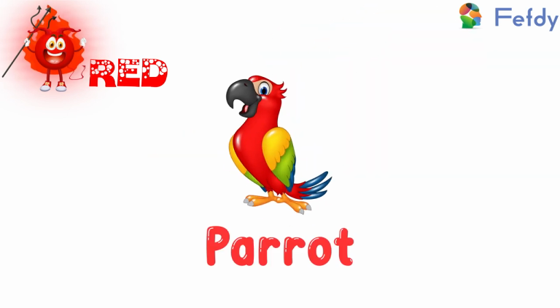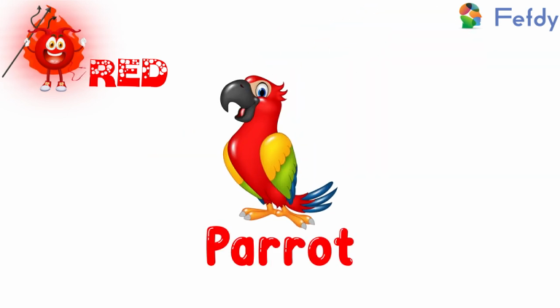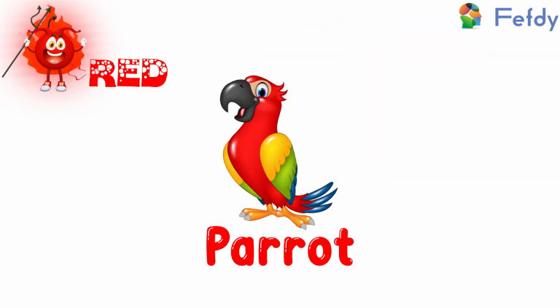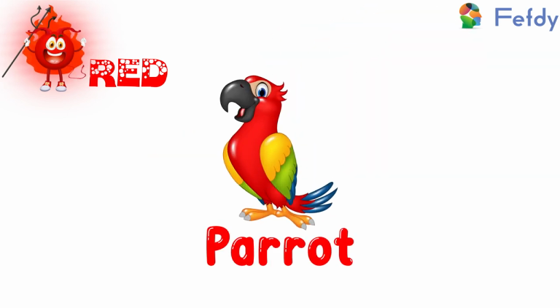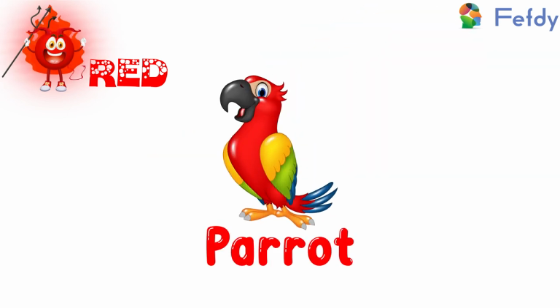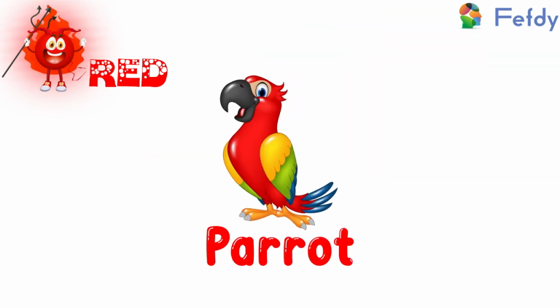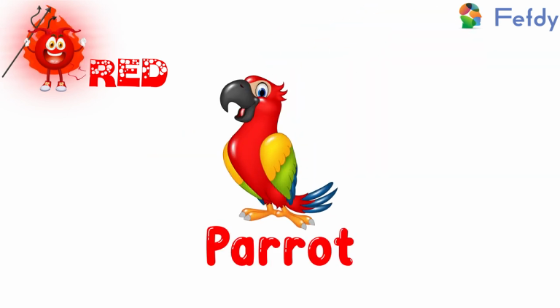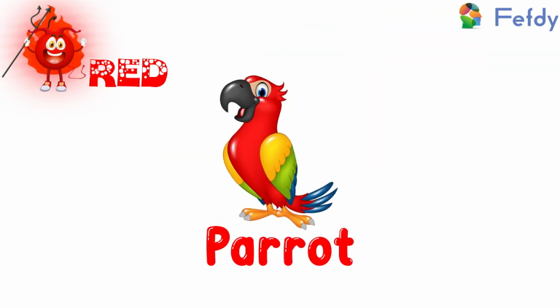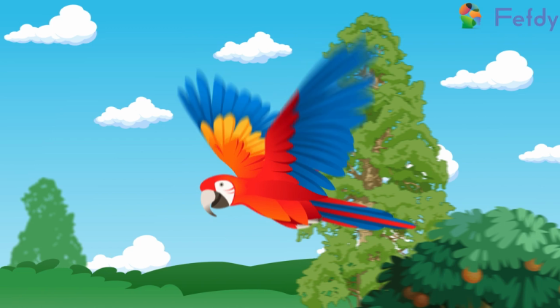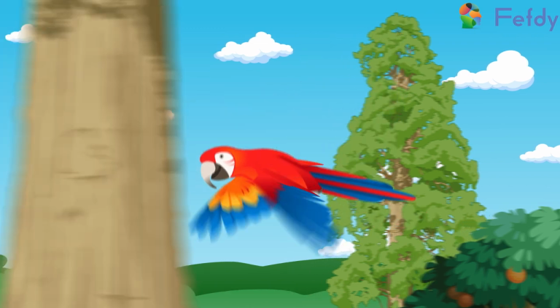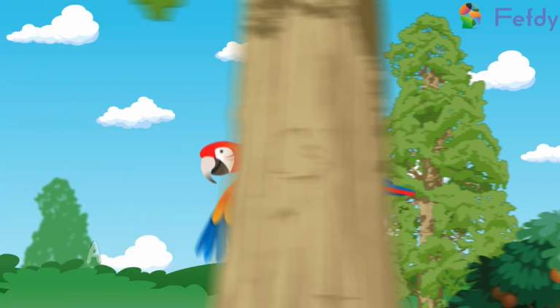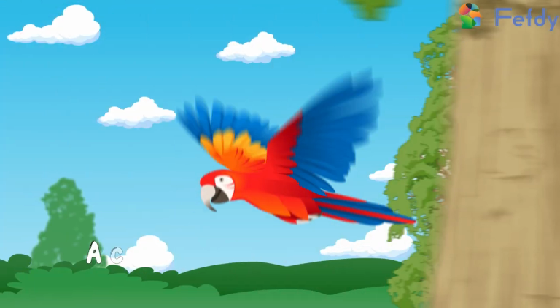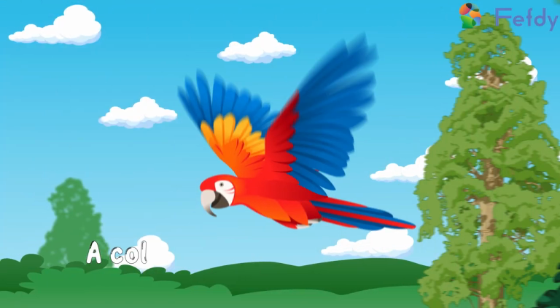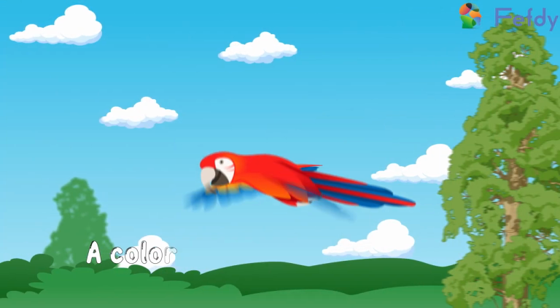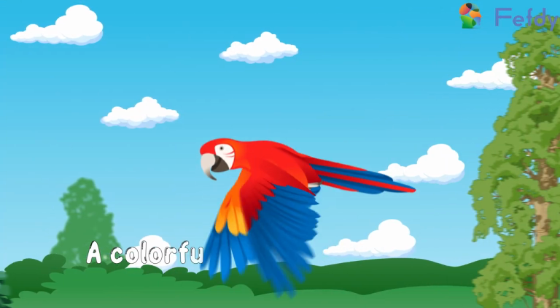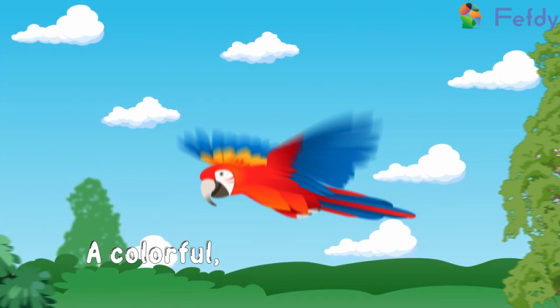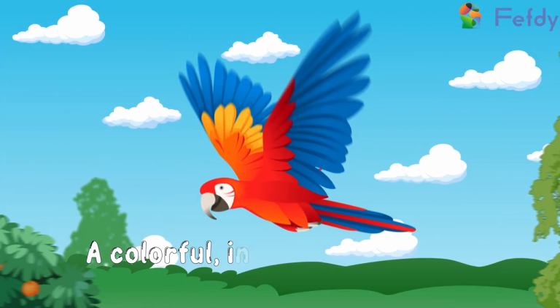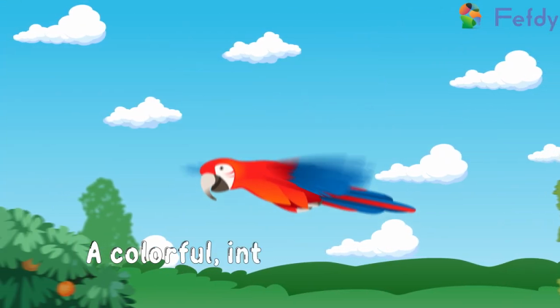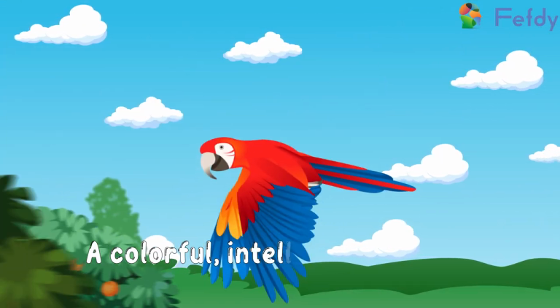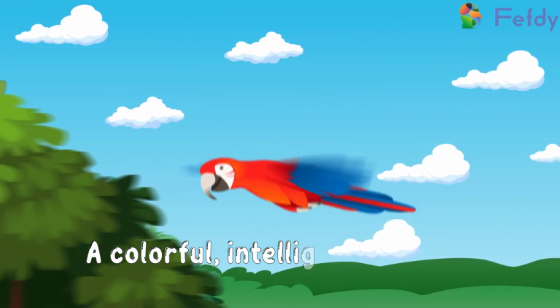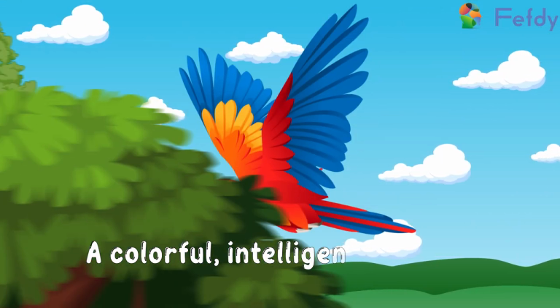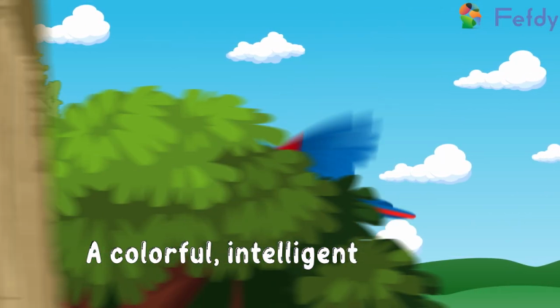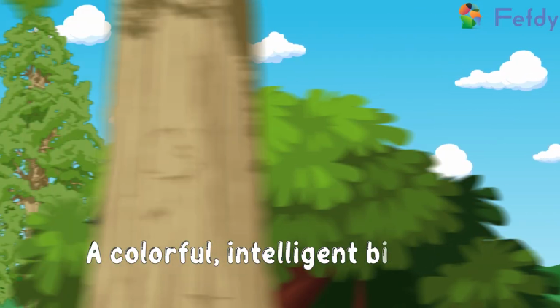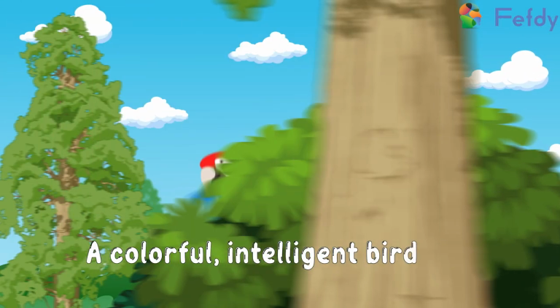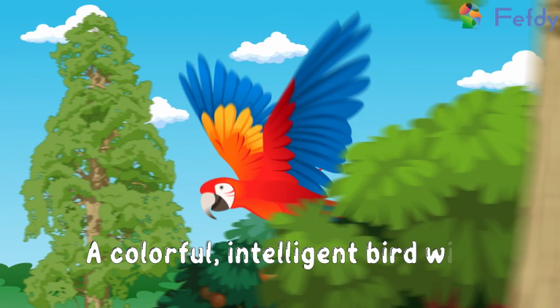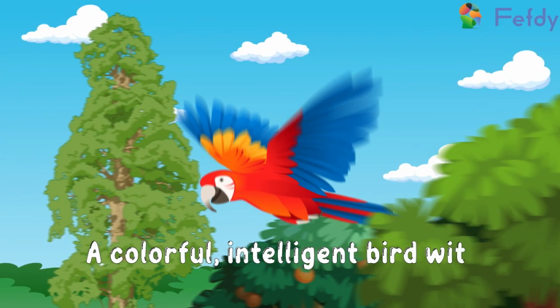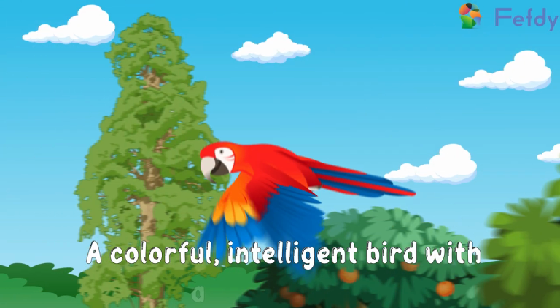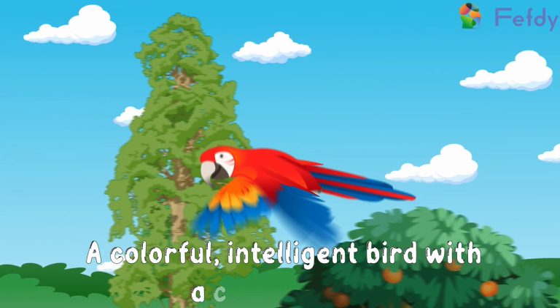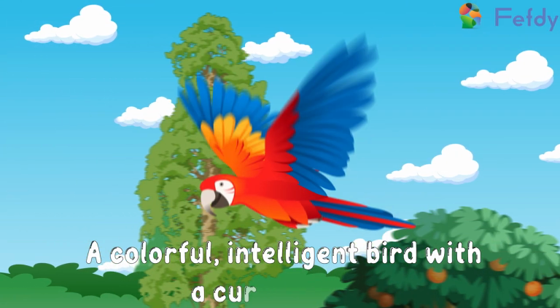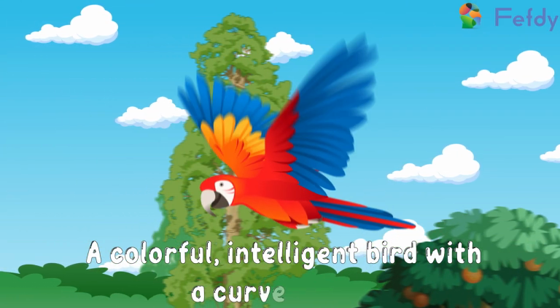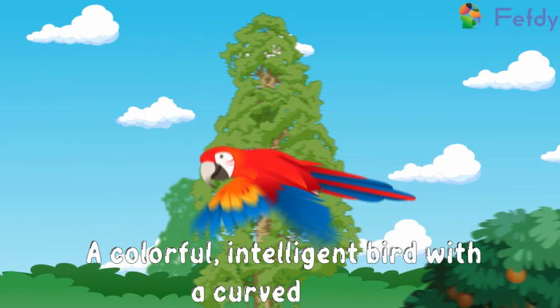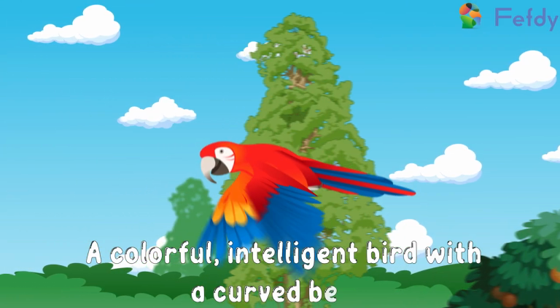Parrot: a colorful, intelligent bird with a curved beak.